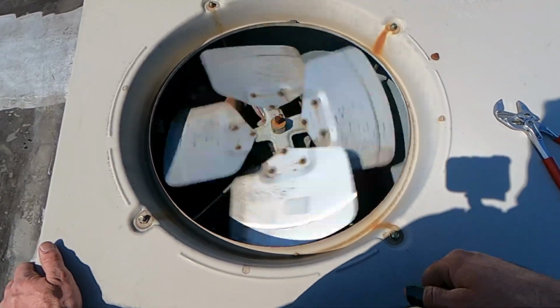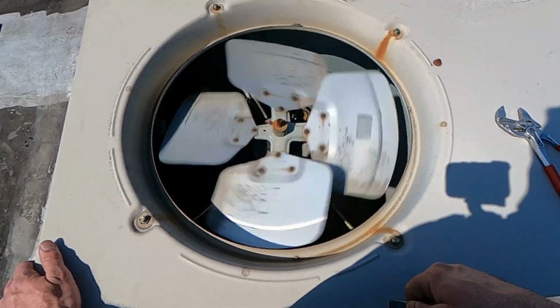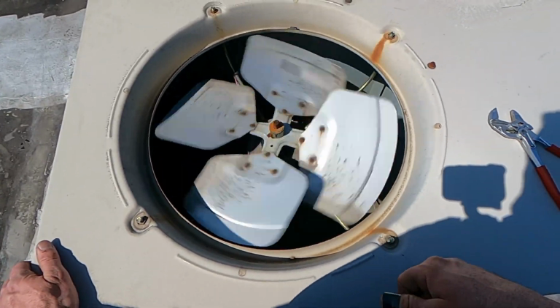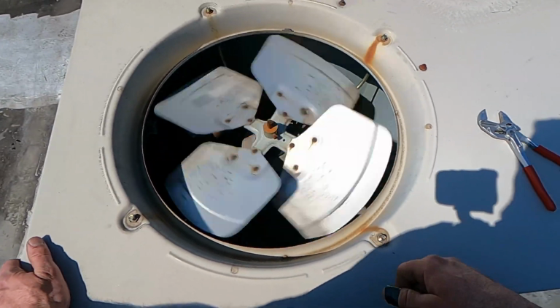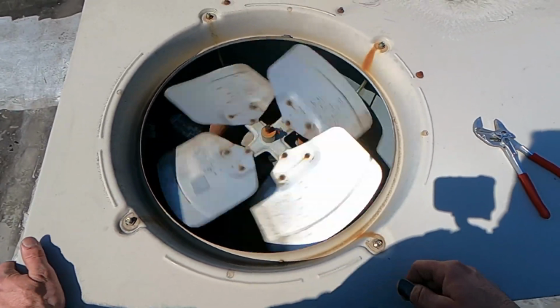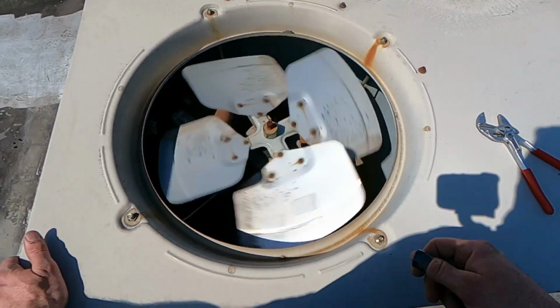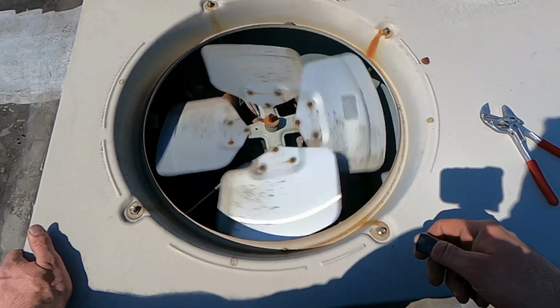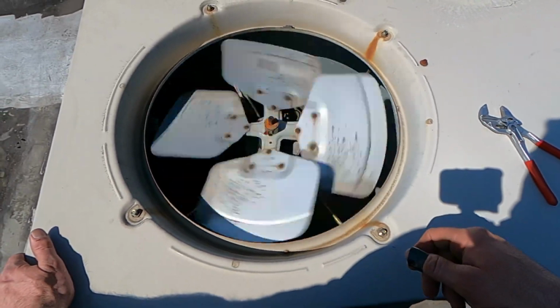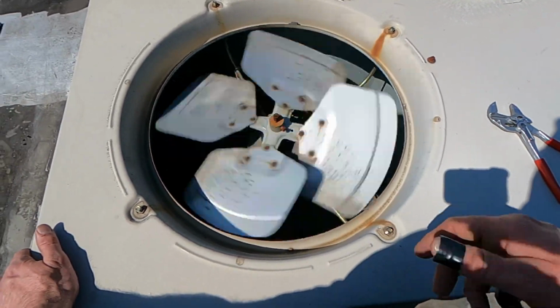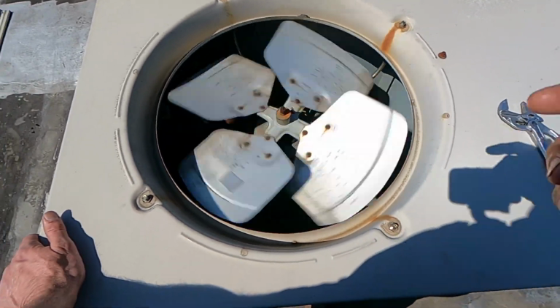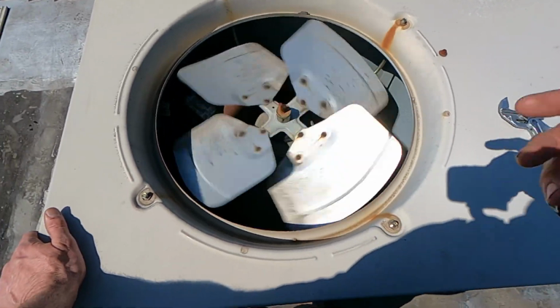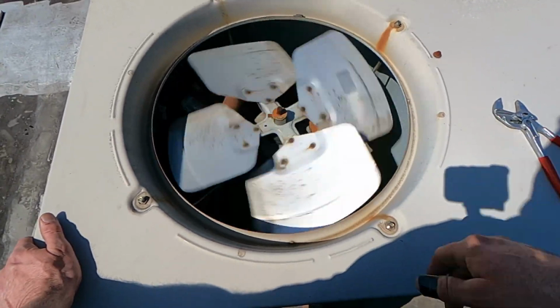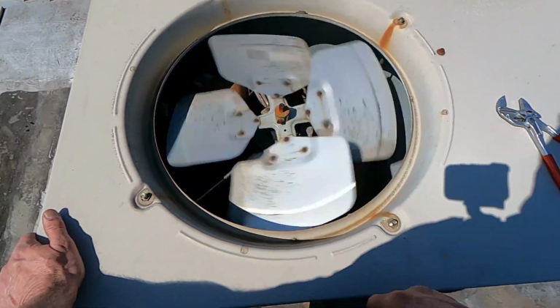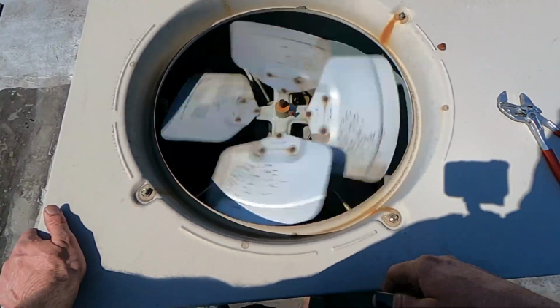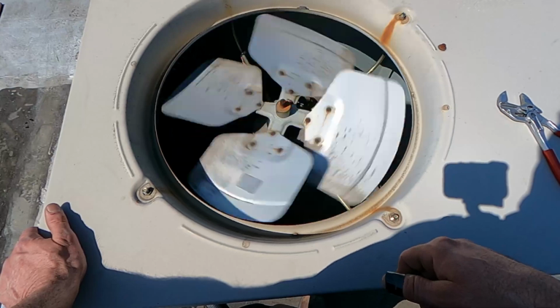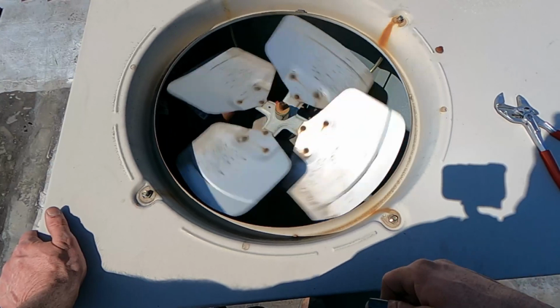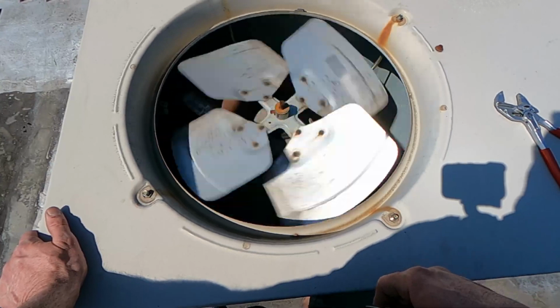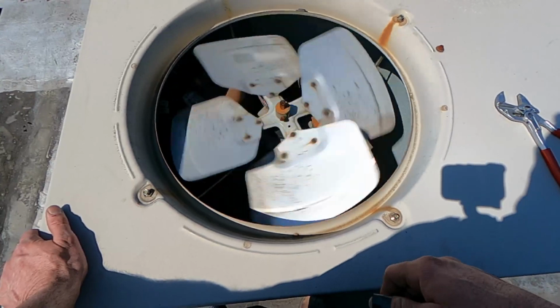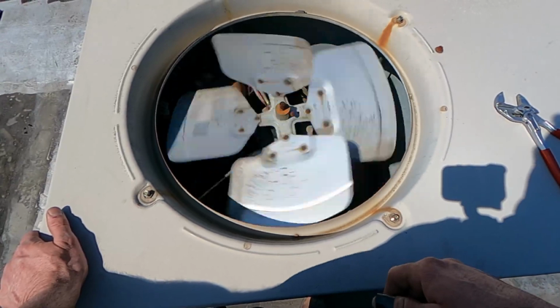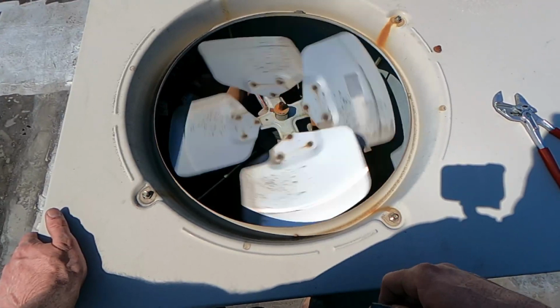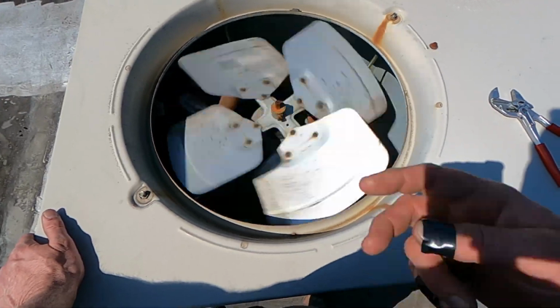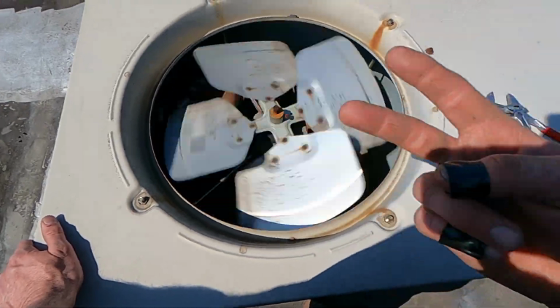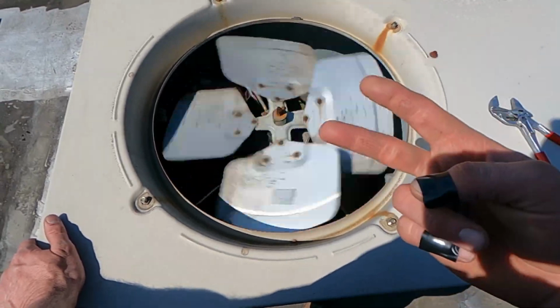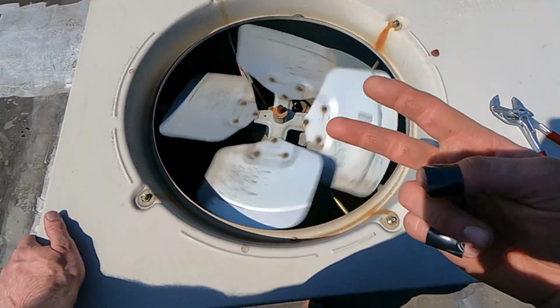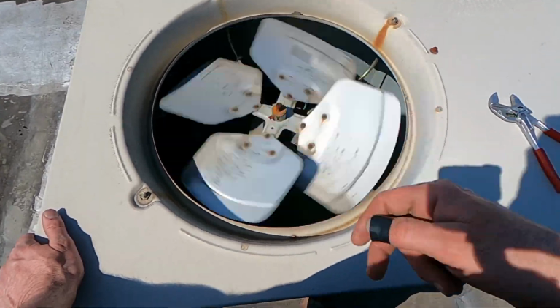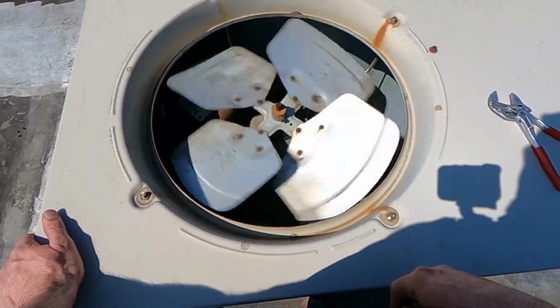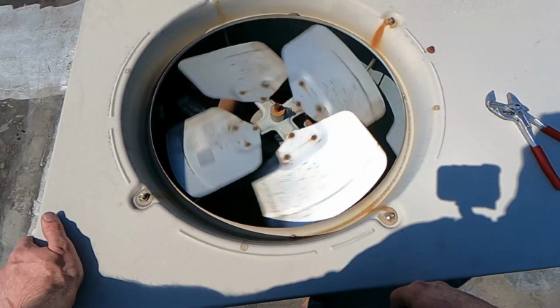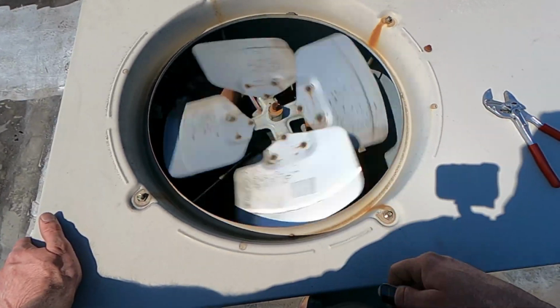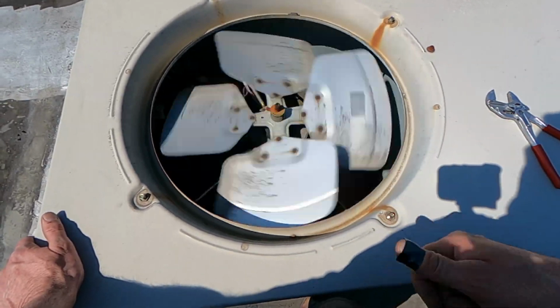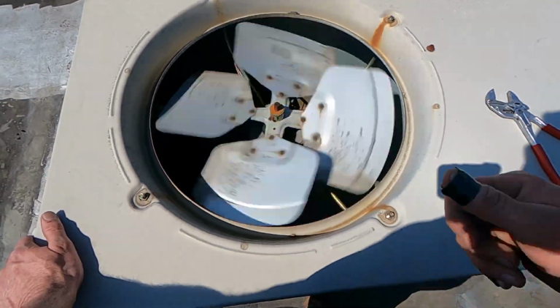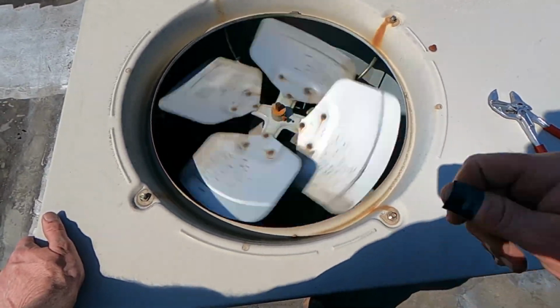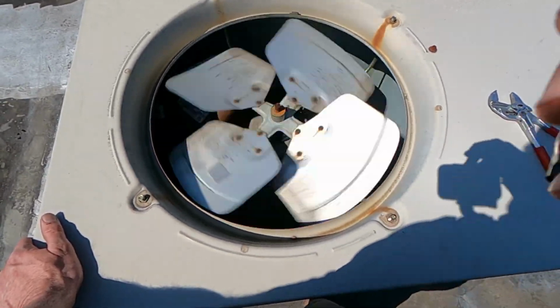Well, I hope you guys enjoyed this video. I know it's not a repair video like usual, but until next time, I'm Bill and I'm out.